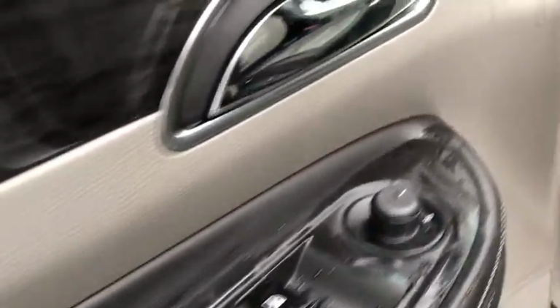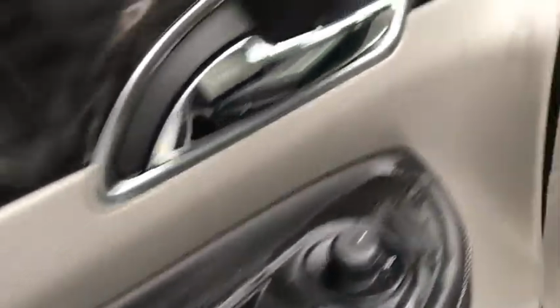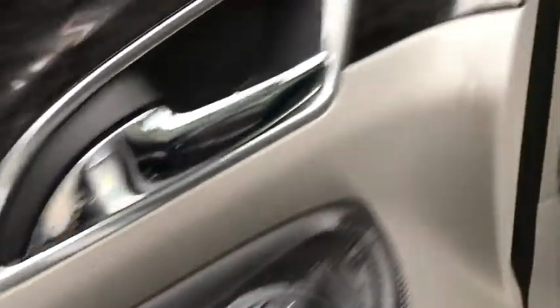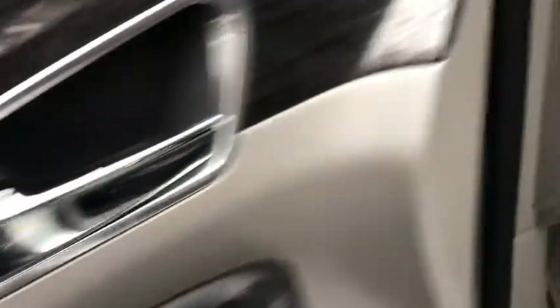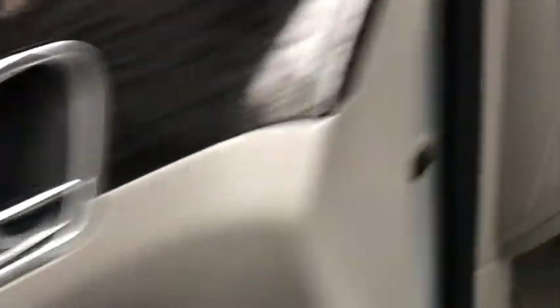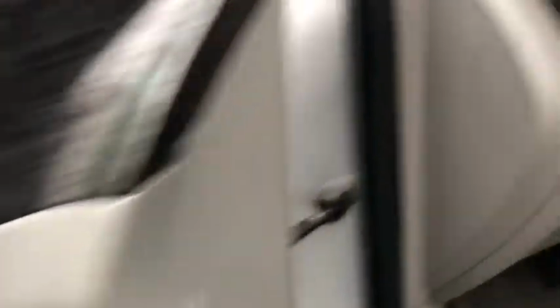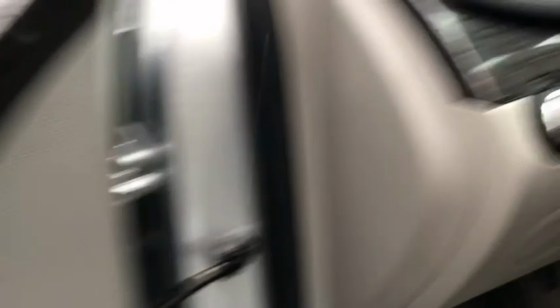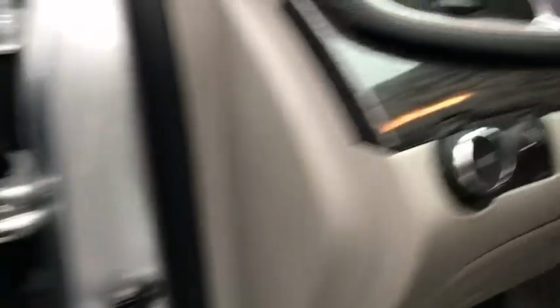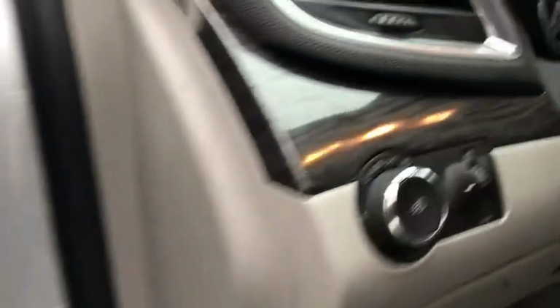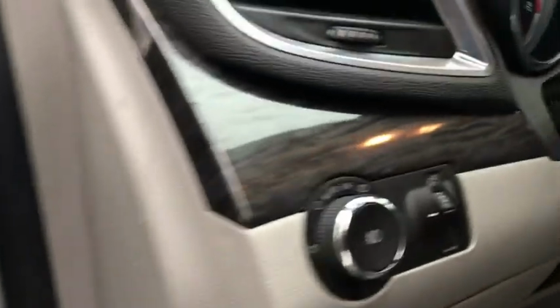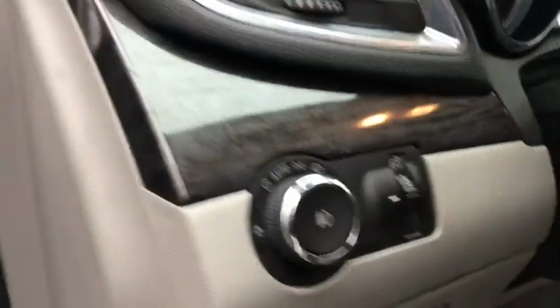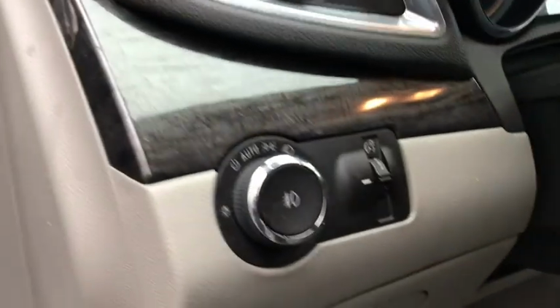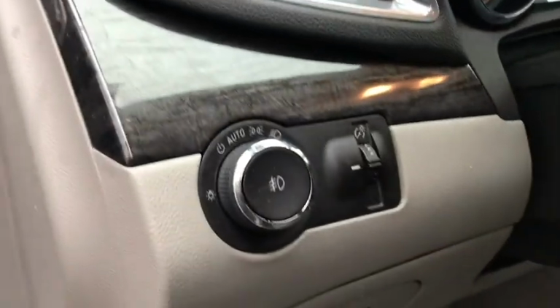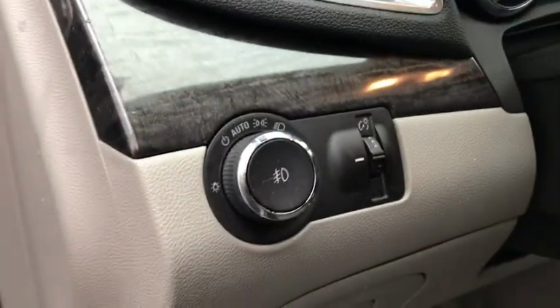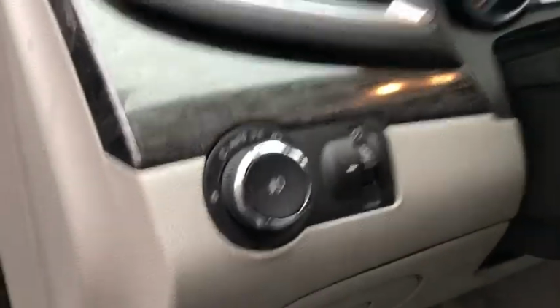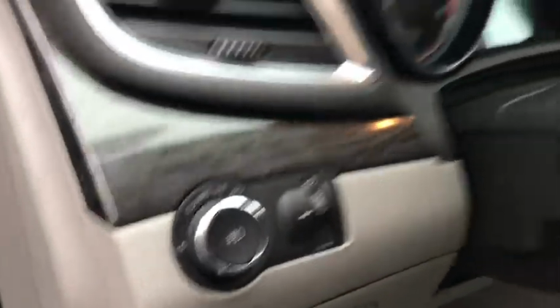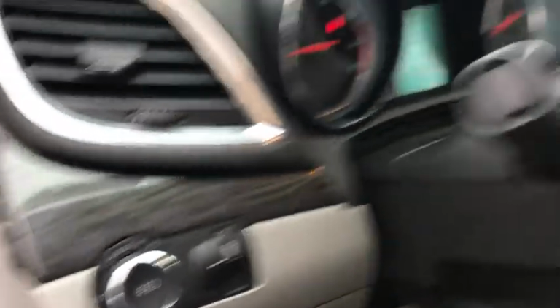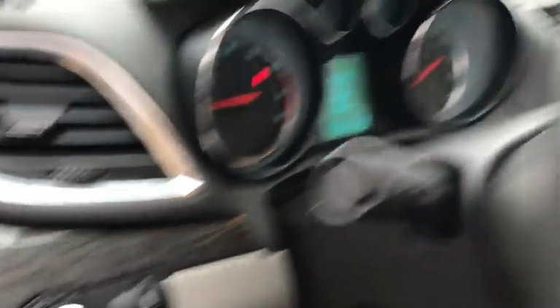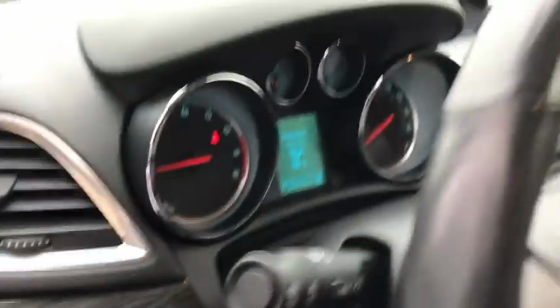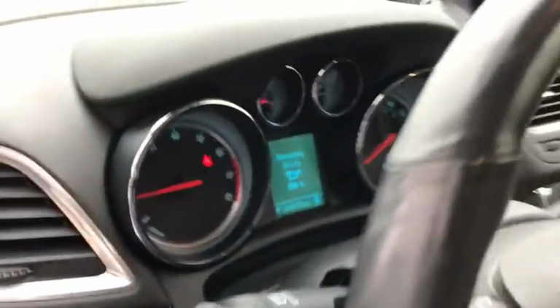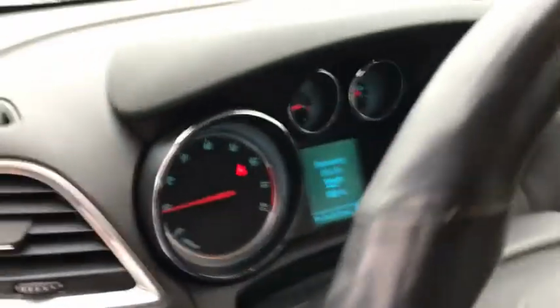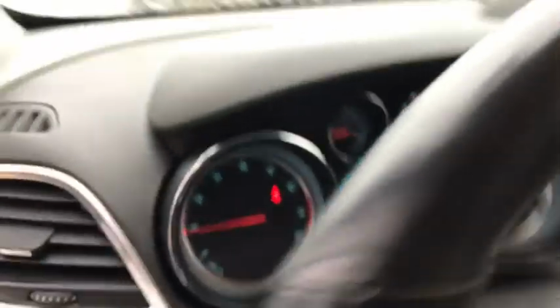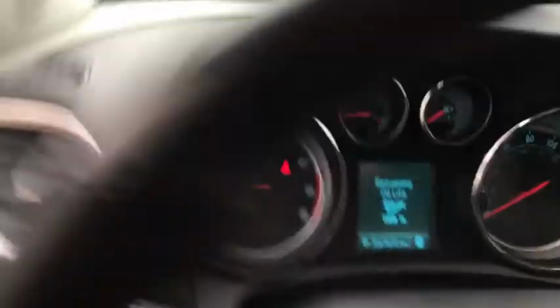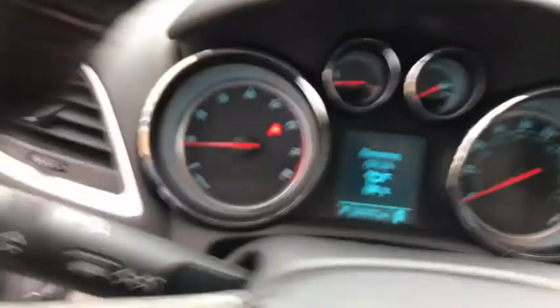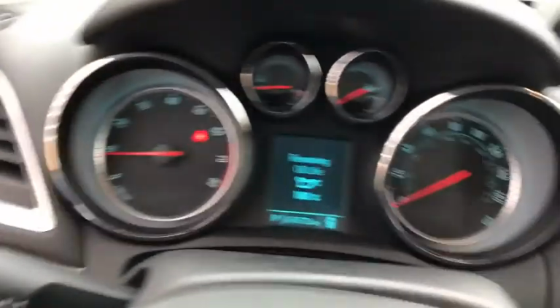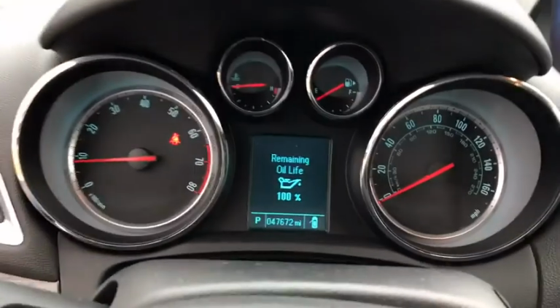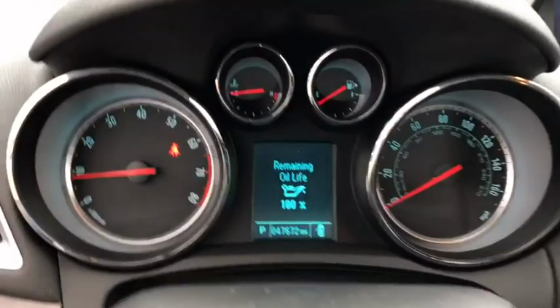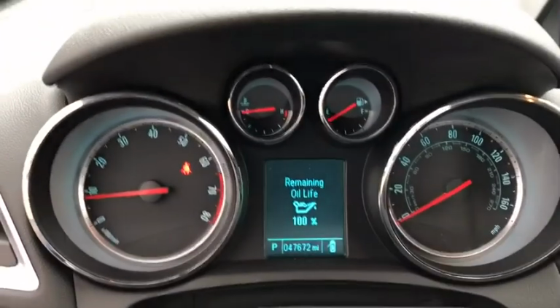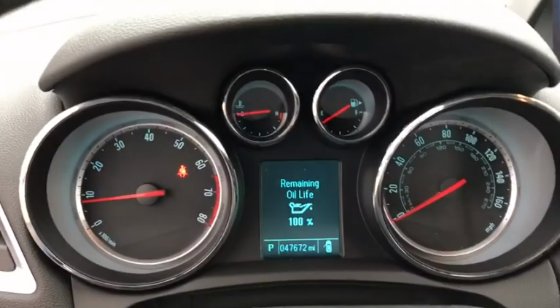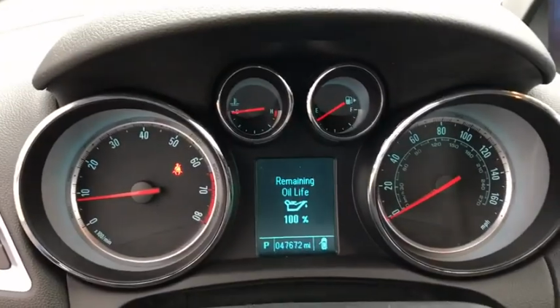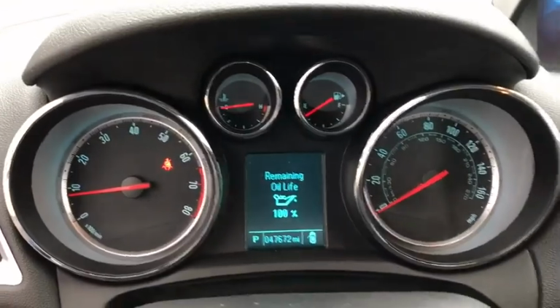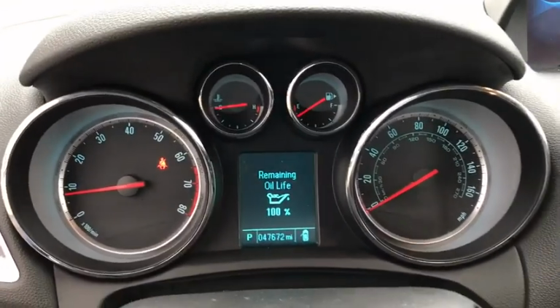Standard features that would make any car owner smile. This vehicle has less than 50,000 miles.